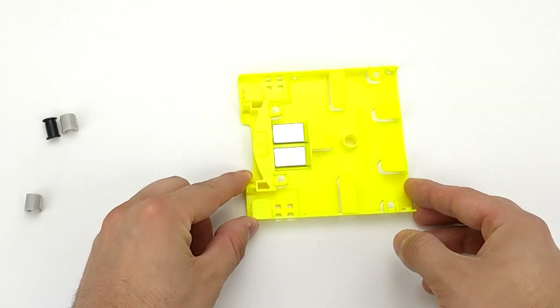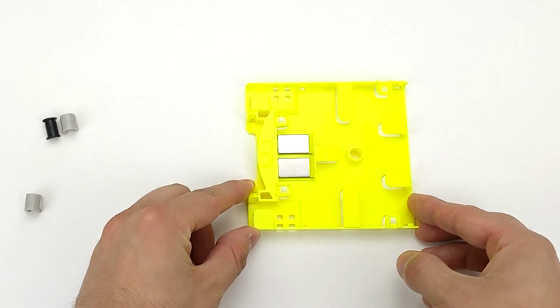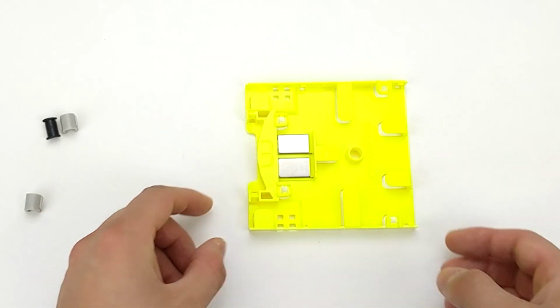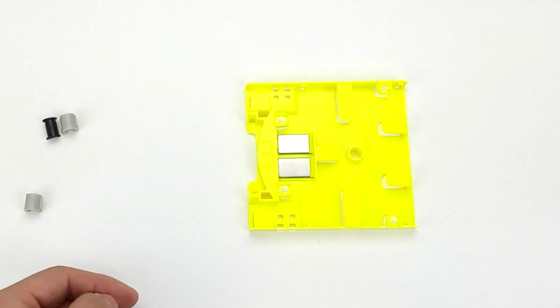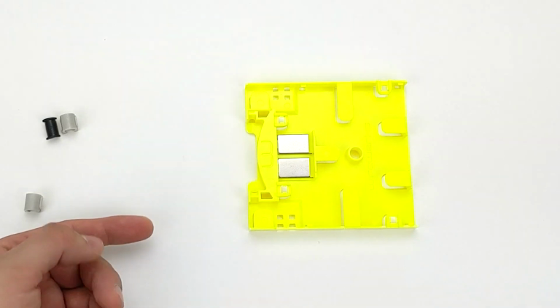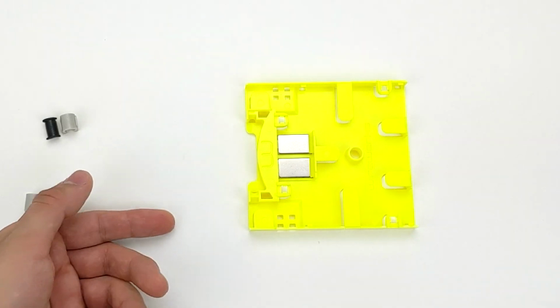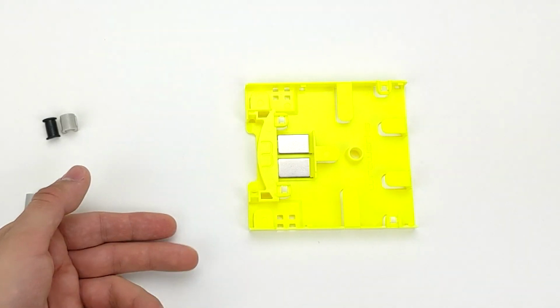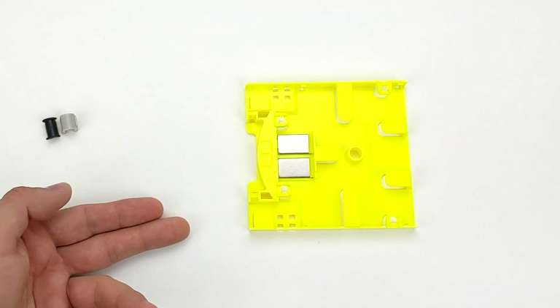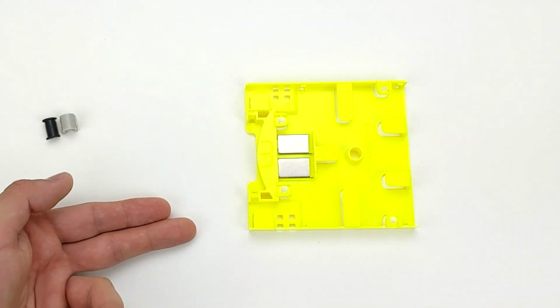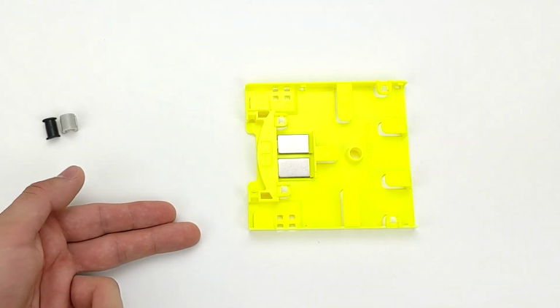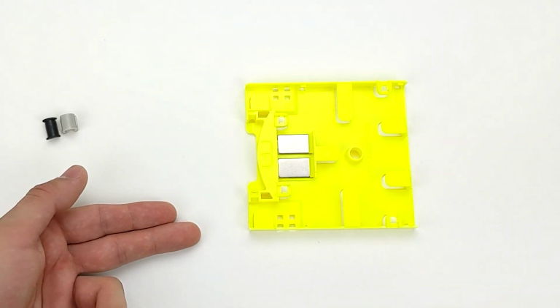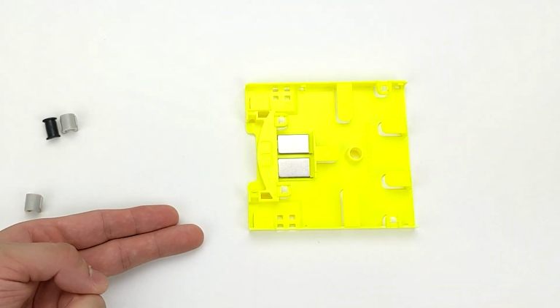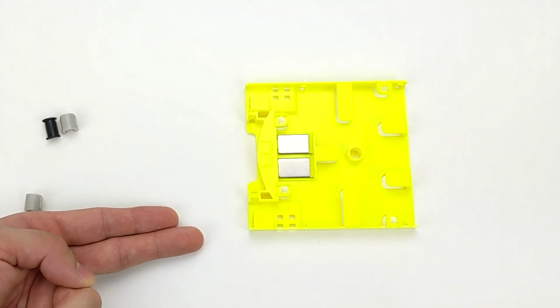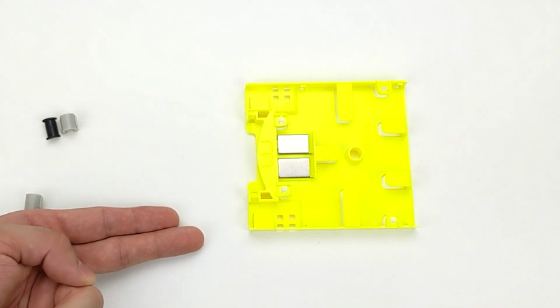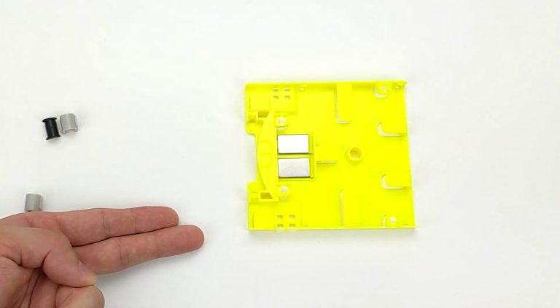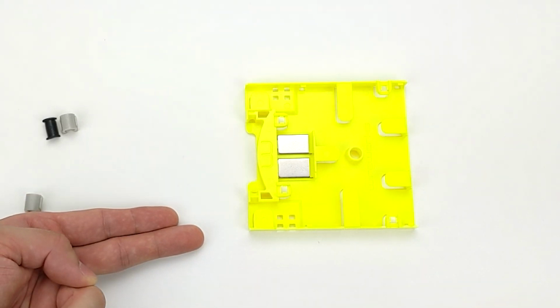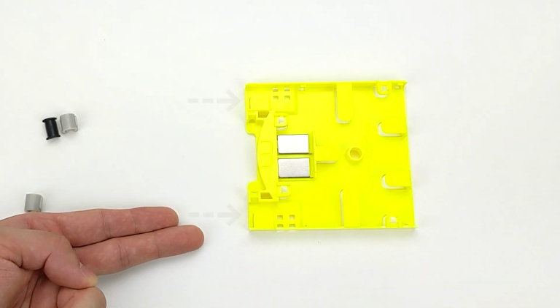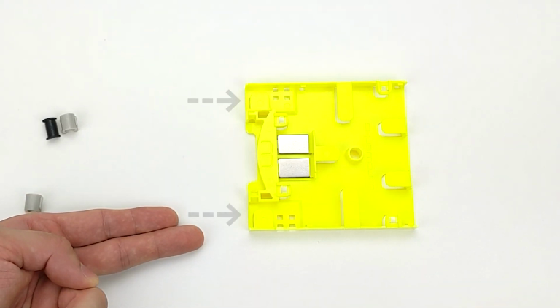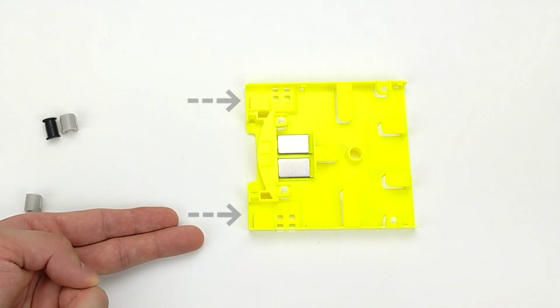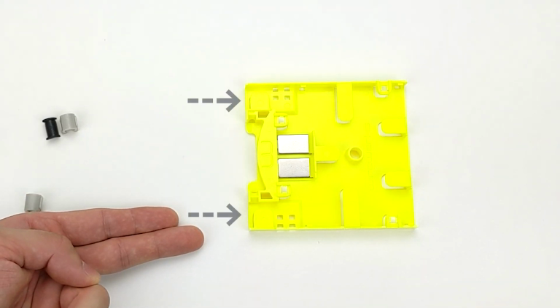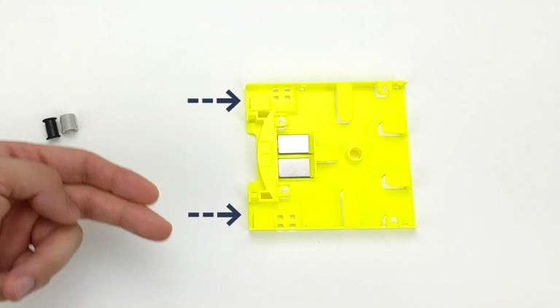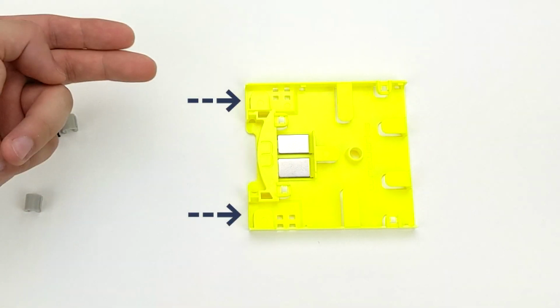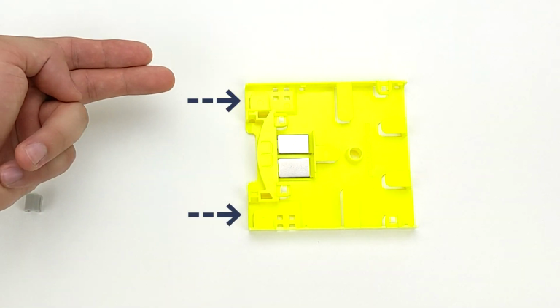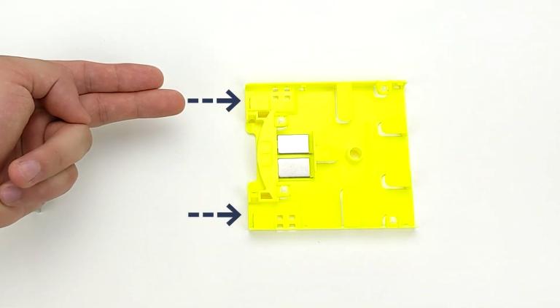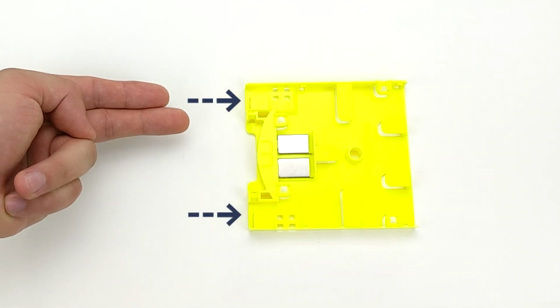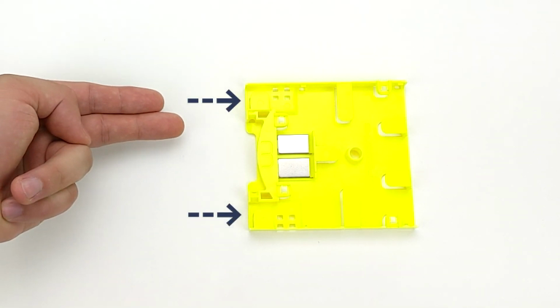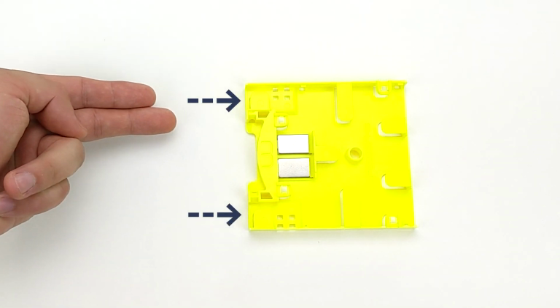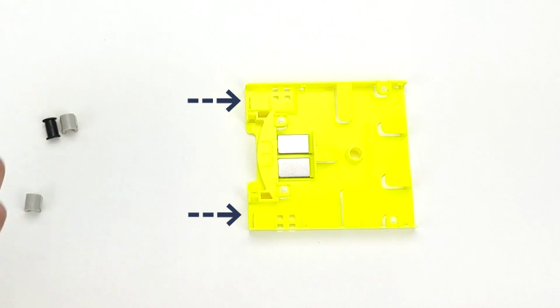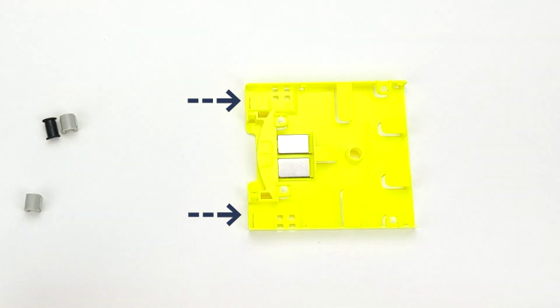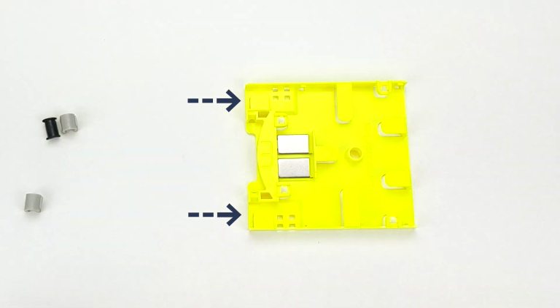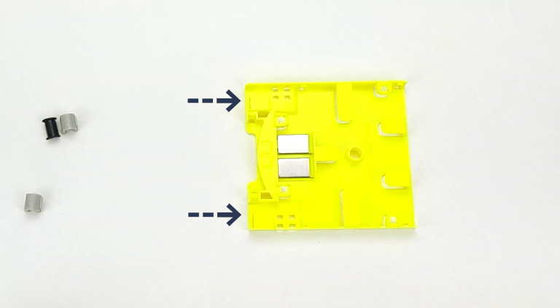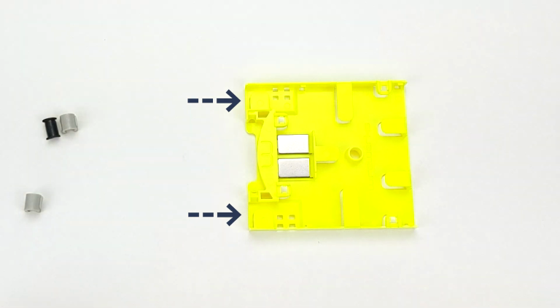Next, determine which side you want your cable to enter your Mini Splice Tray. There are two possible entry points shown here.